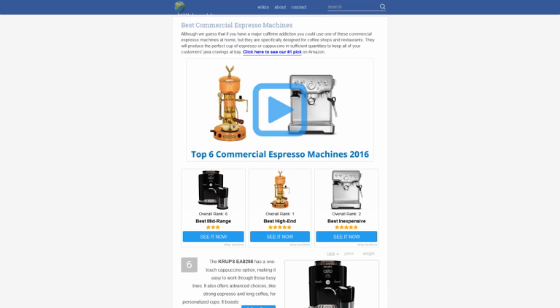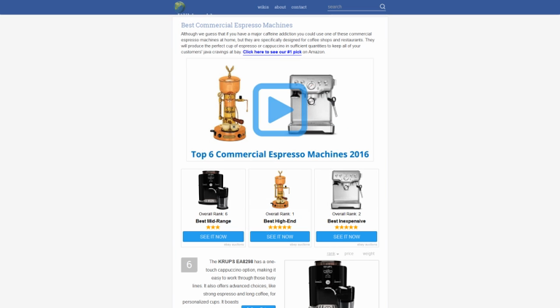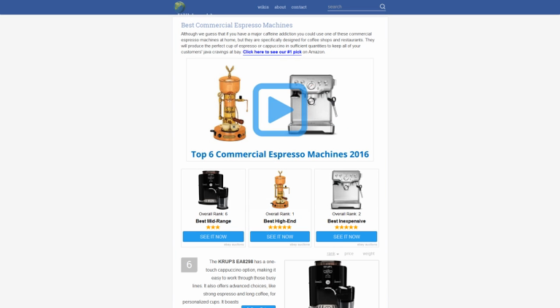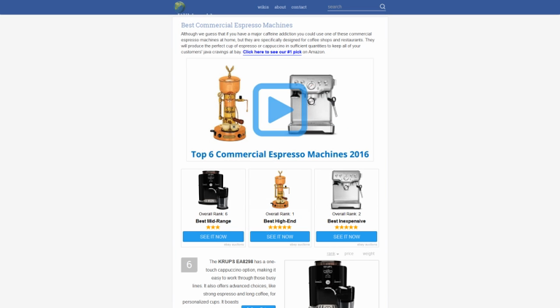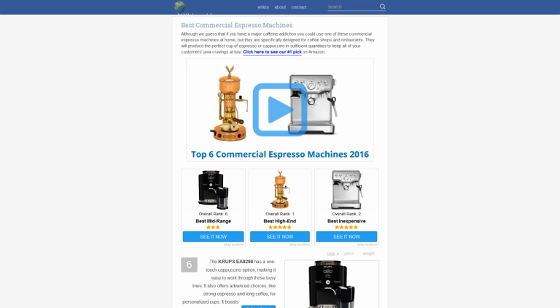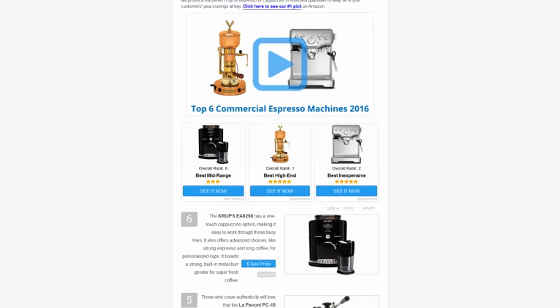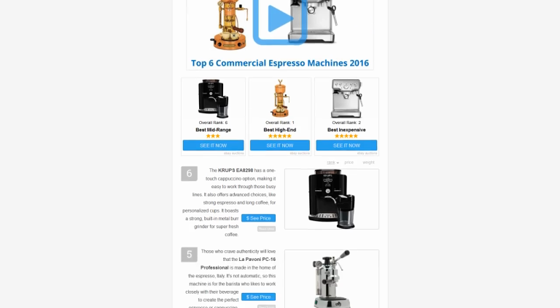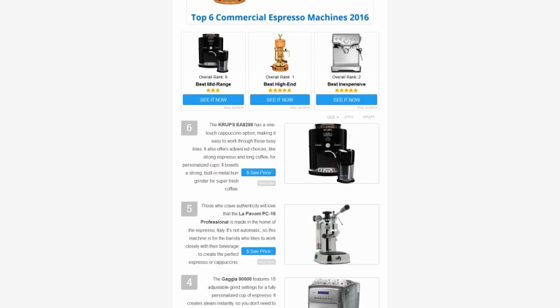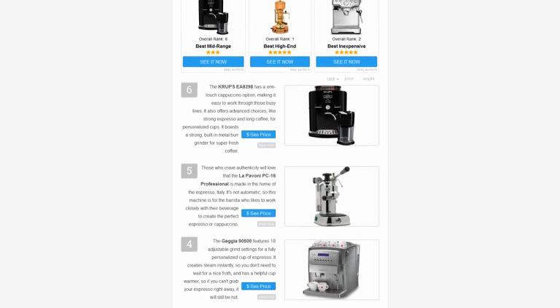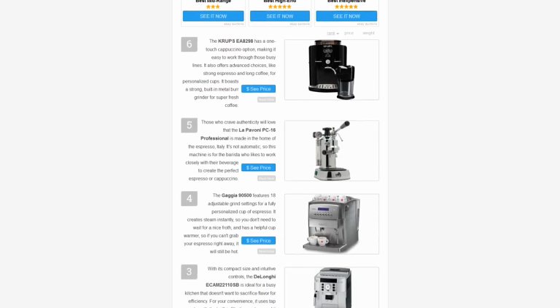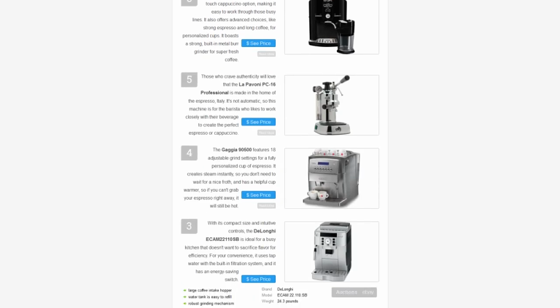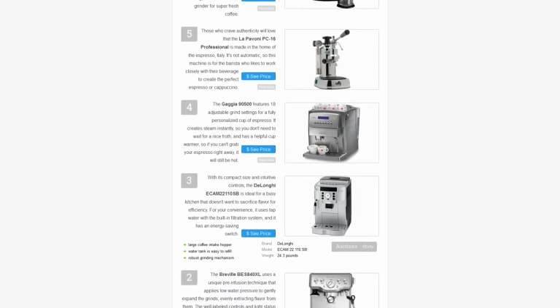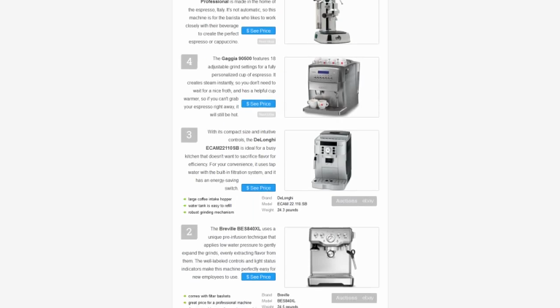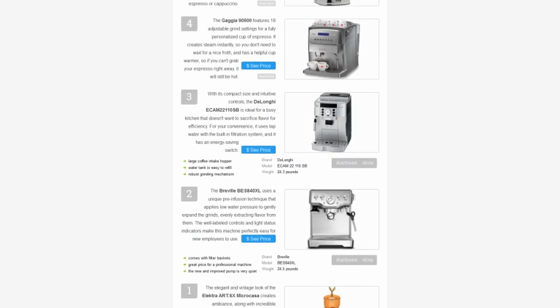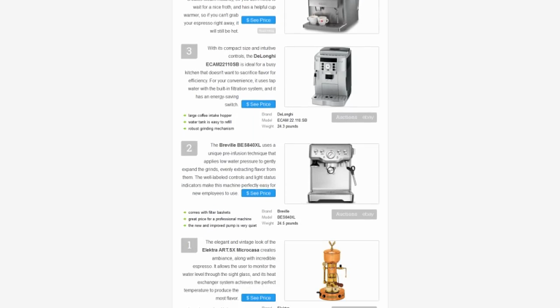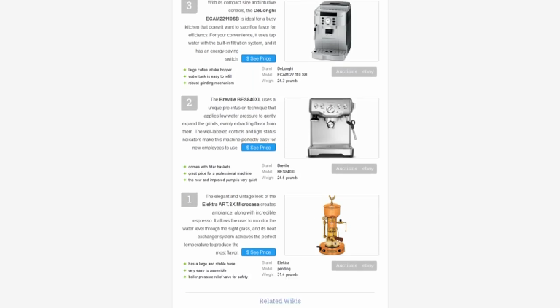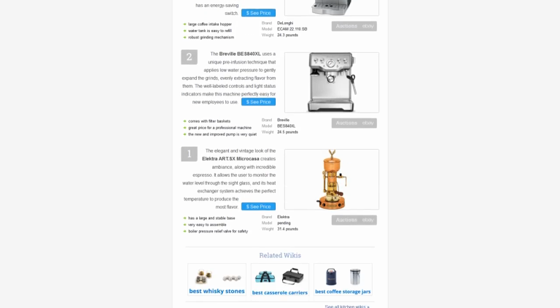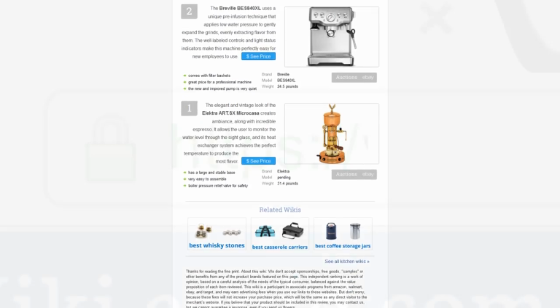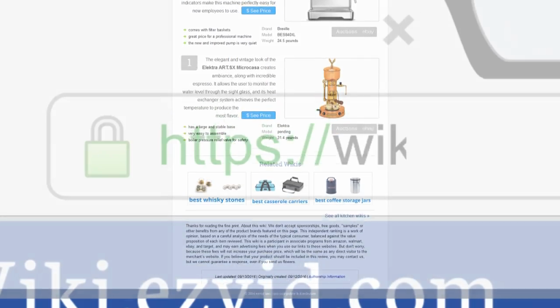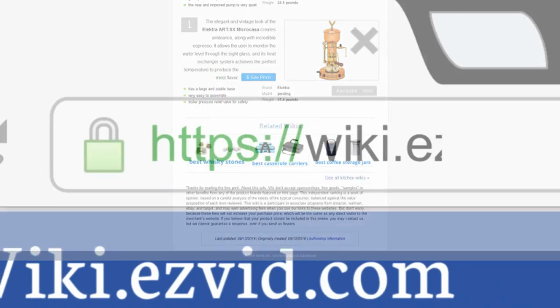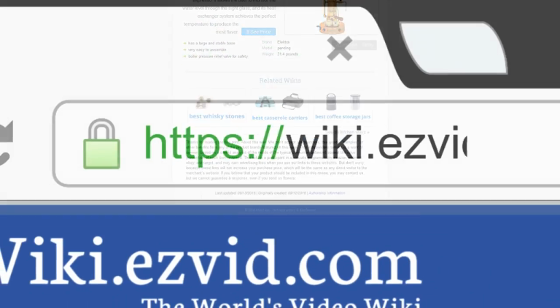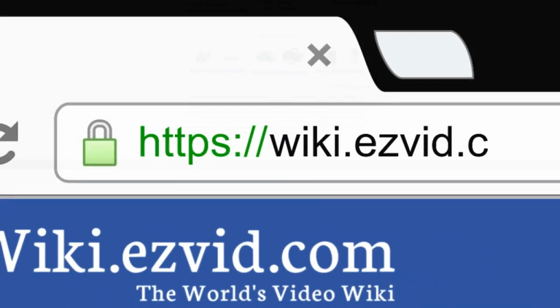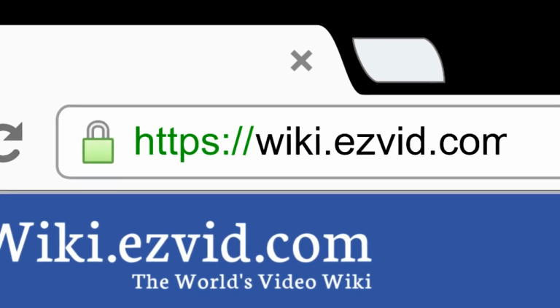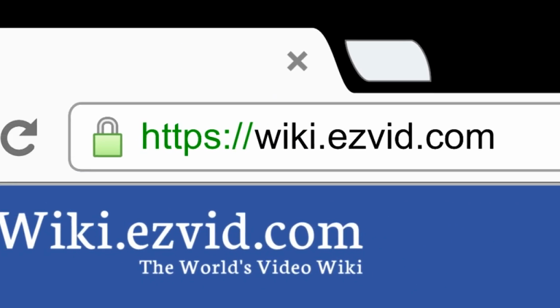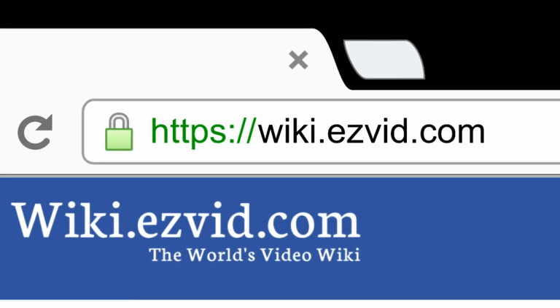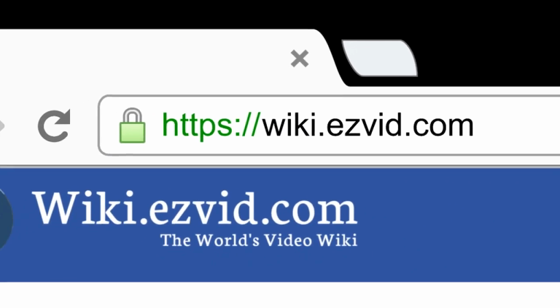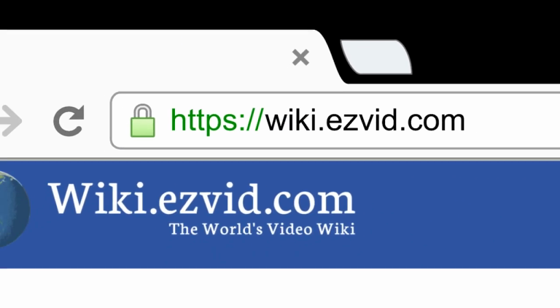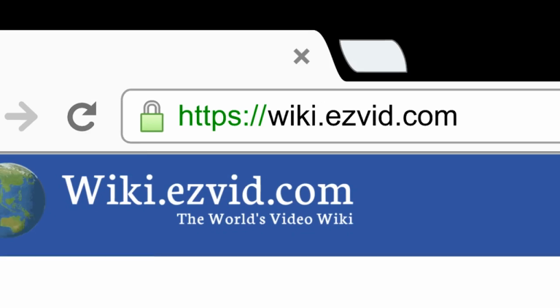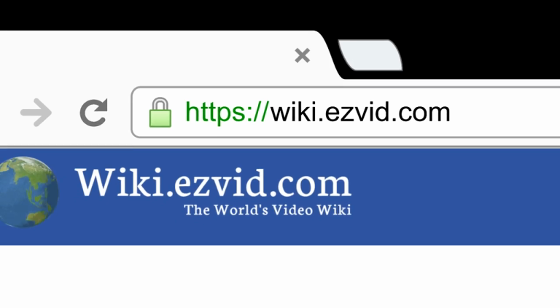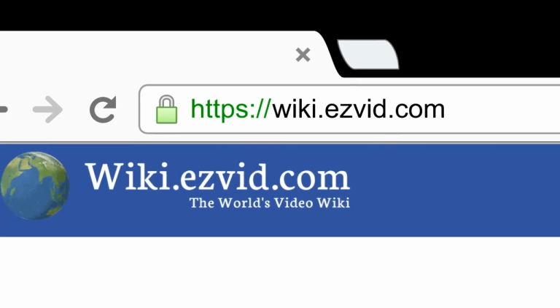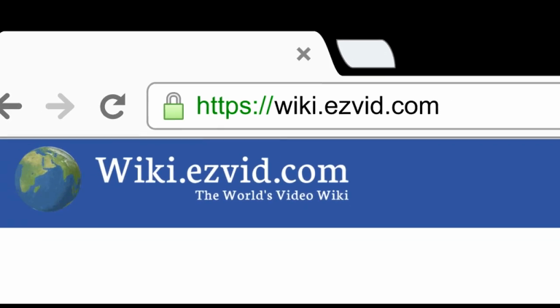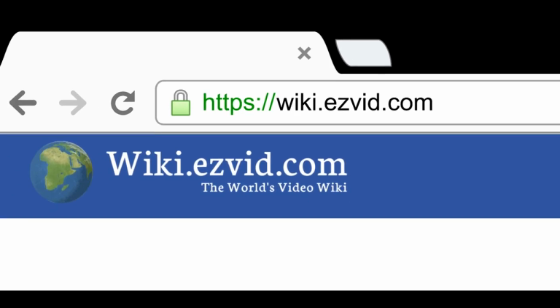To see all of our choices, go to wiki.easyvid.com and search for commercial espresso machines, or click beneath this video.